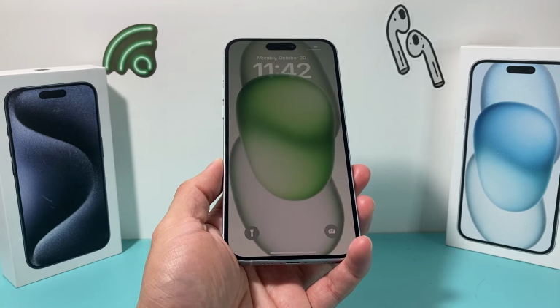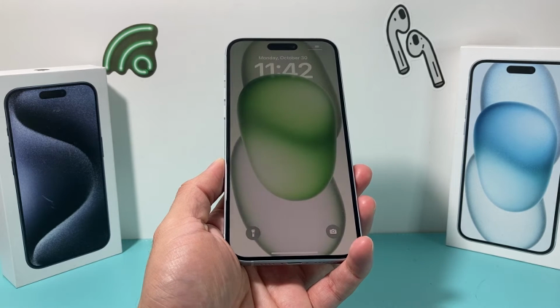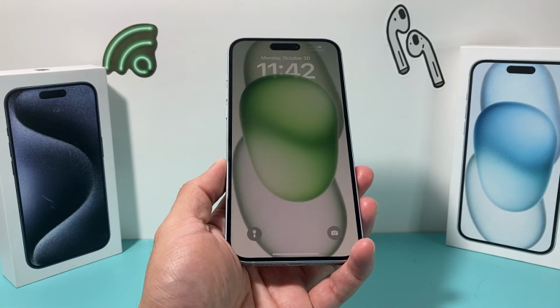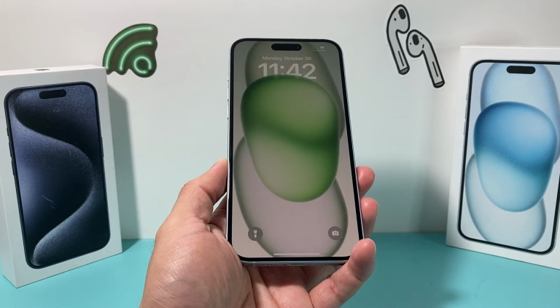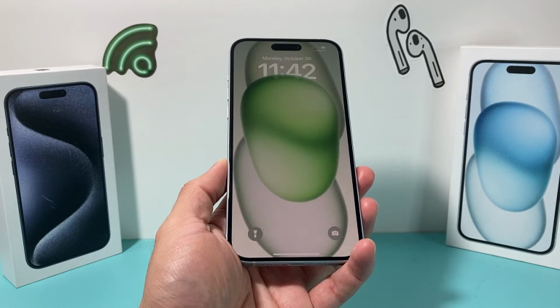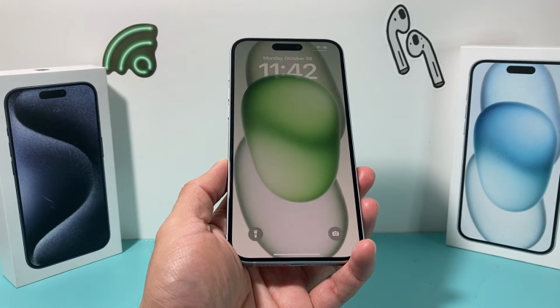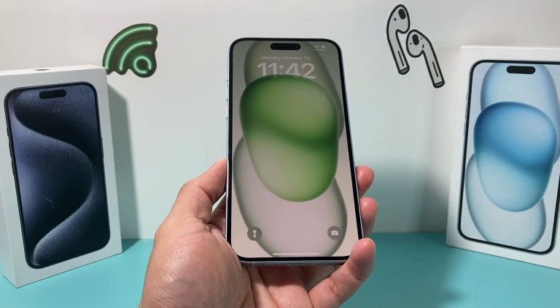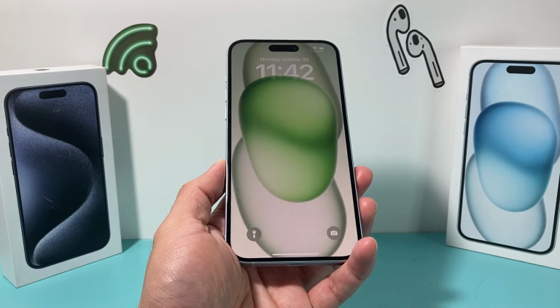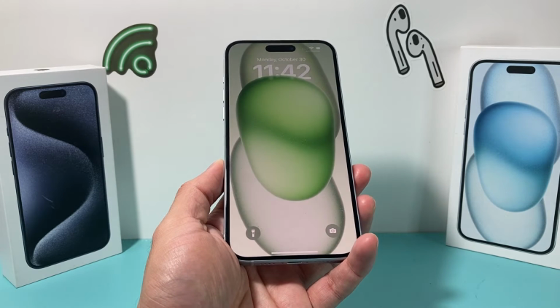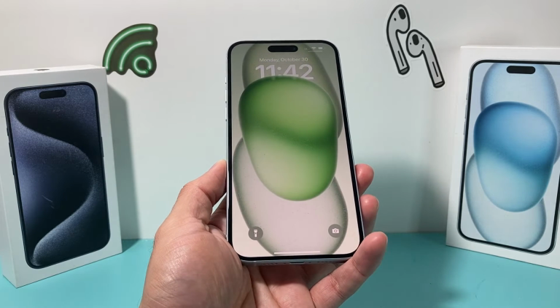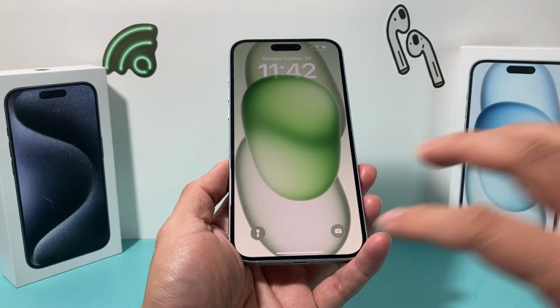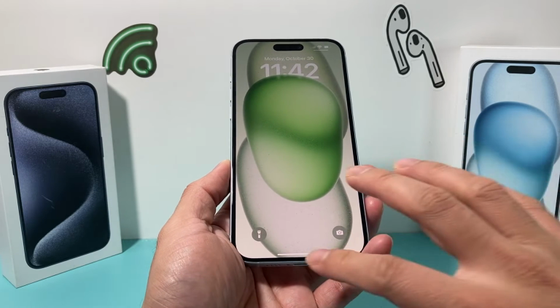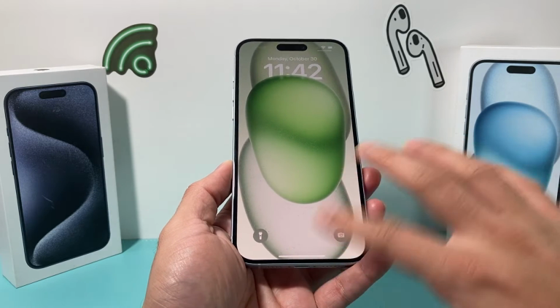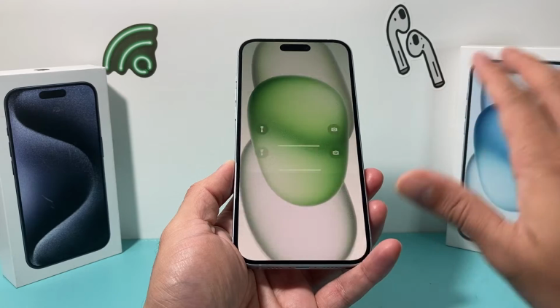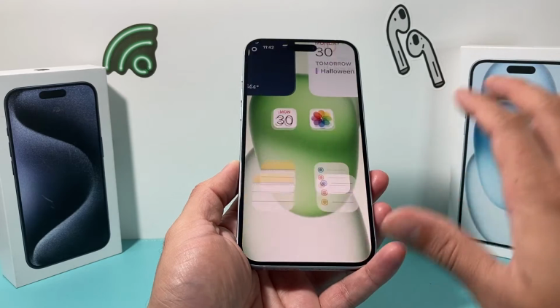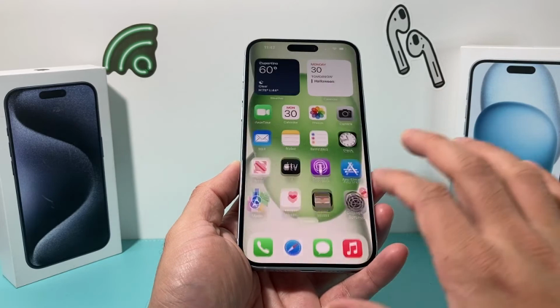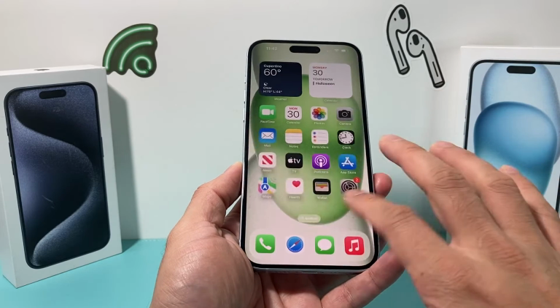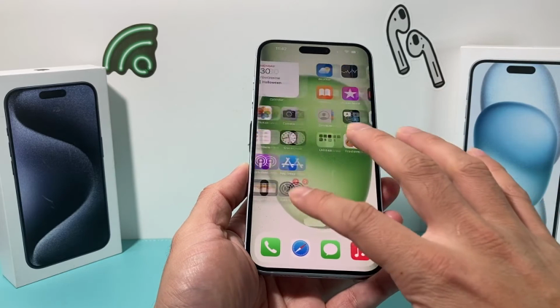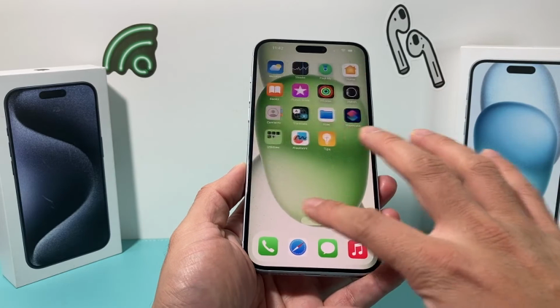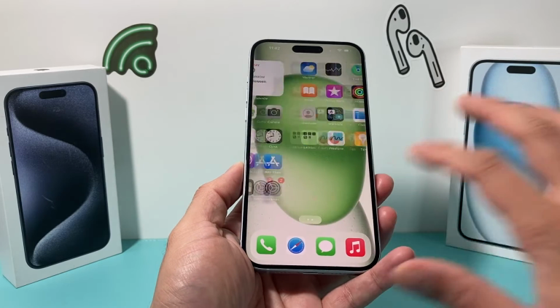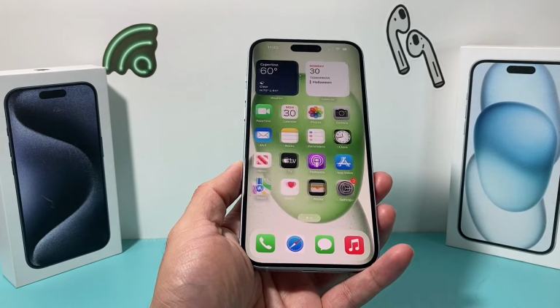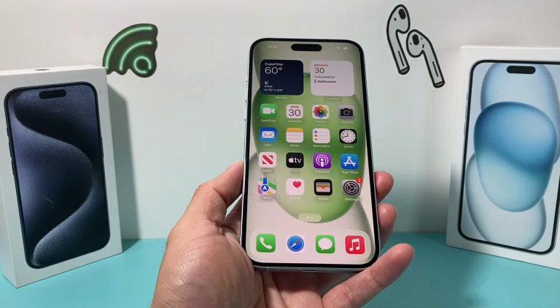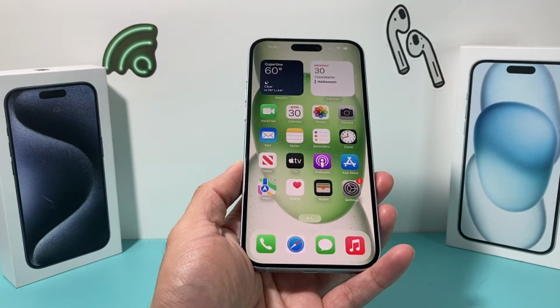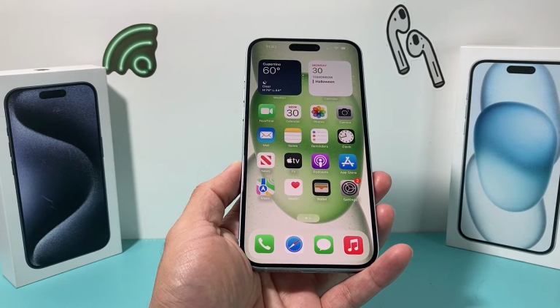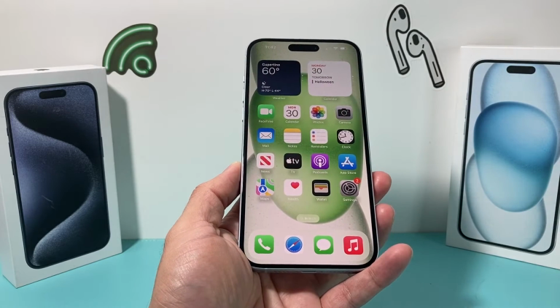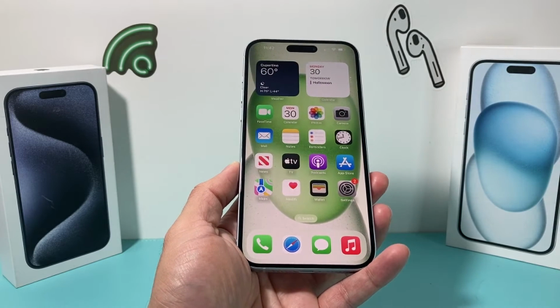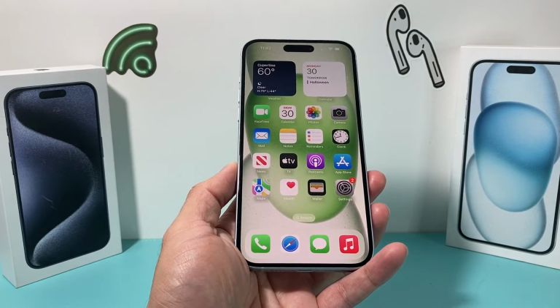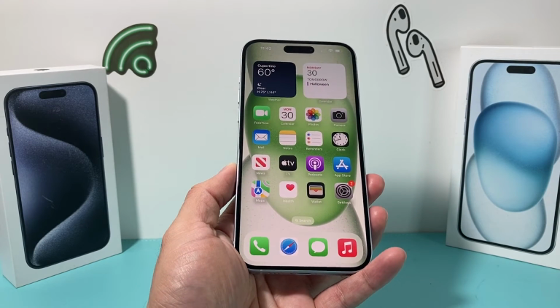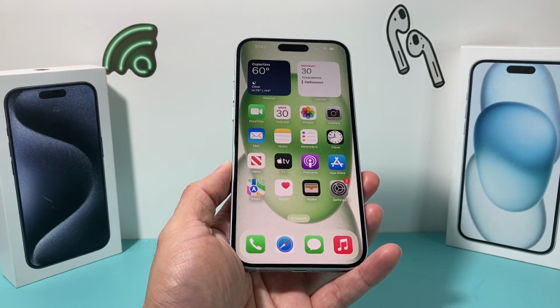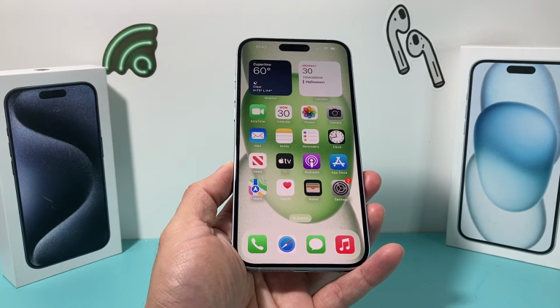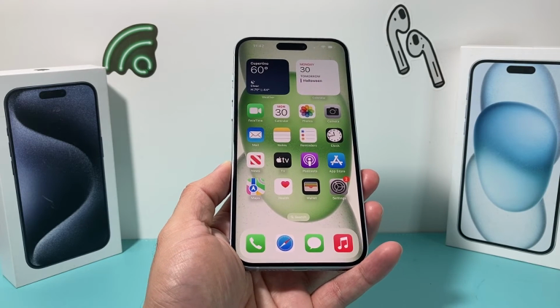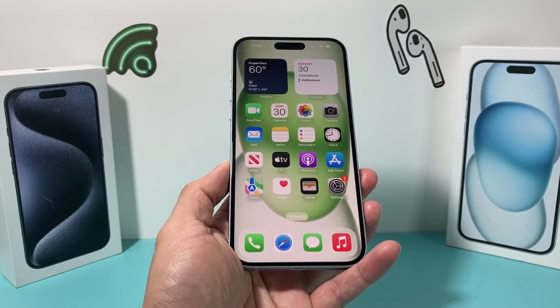This method will not delete any of your personal data, so all of your photos, videos, and apps will still be on your phone. Hopefully by now your phone can charge.